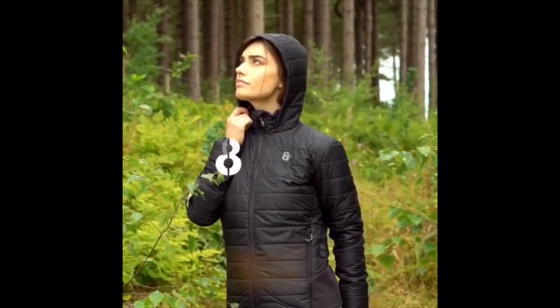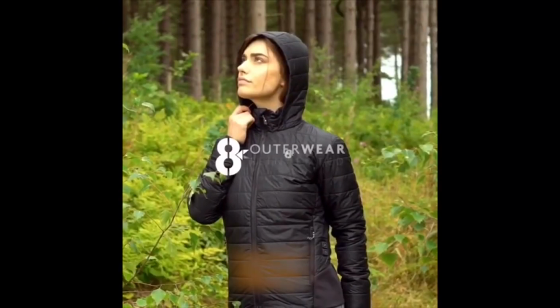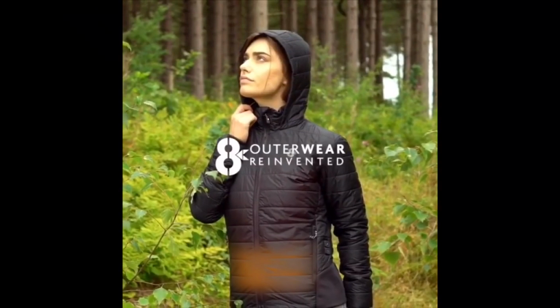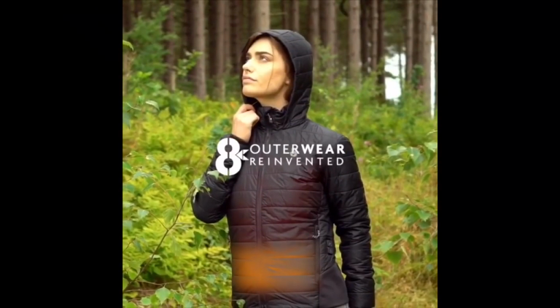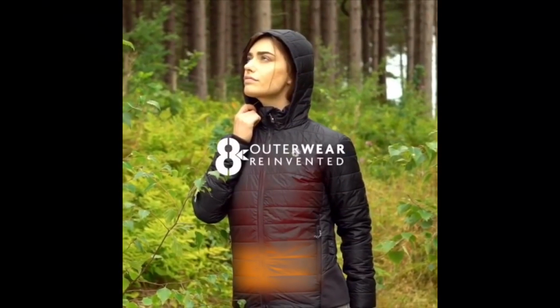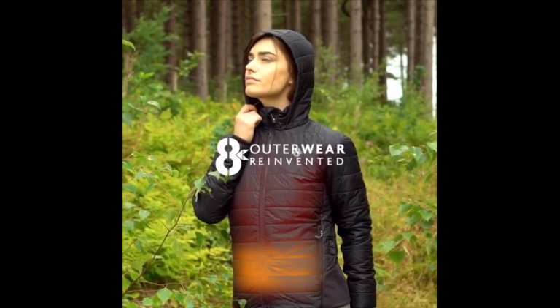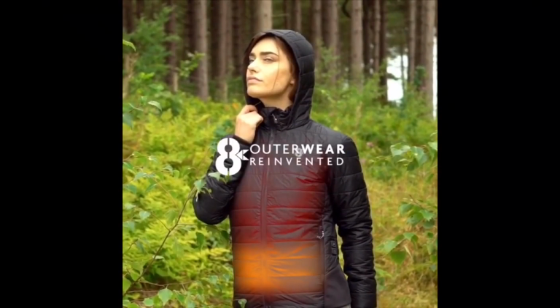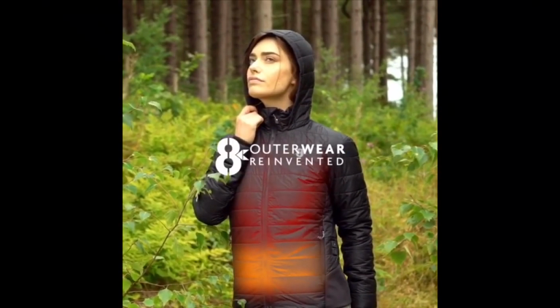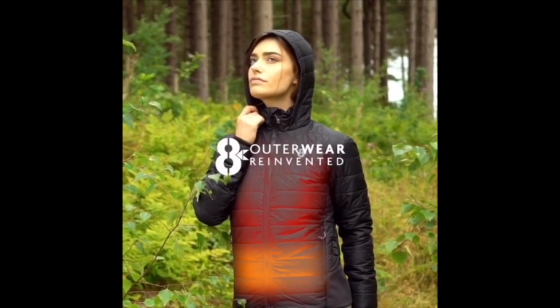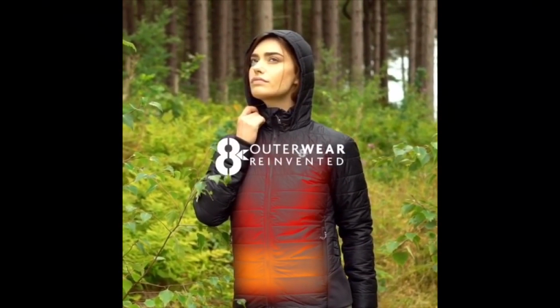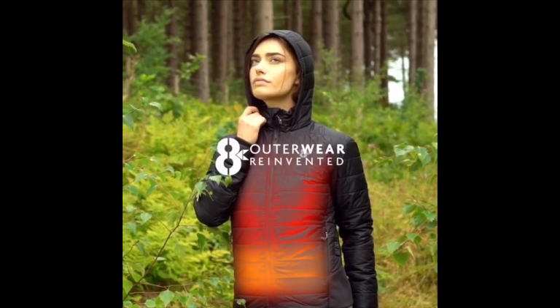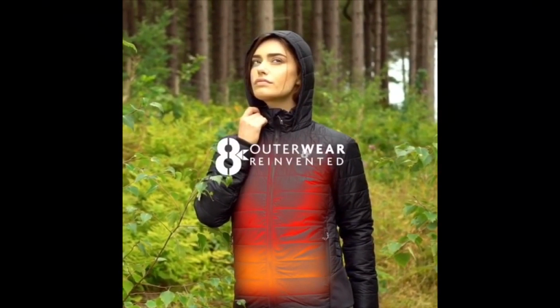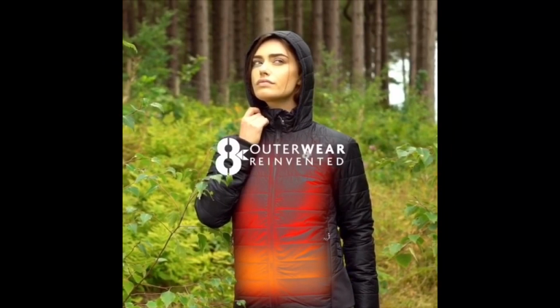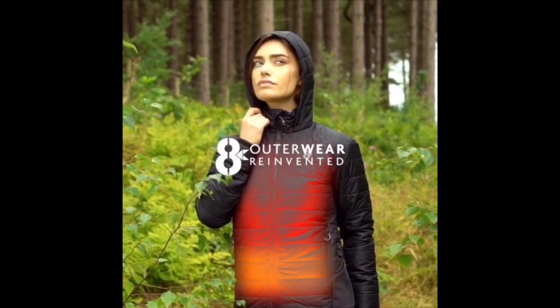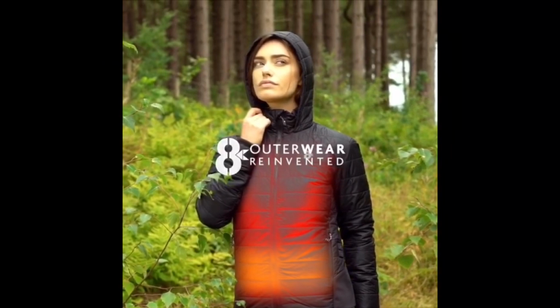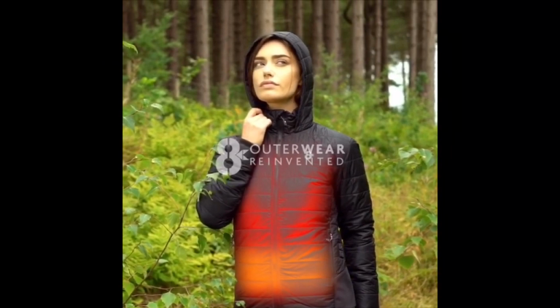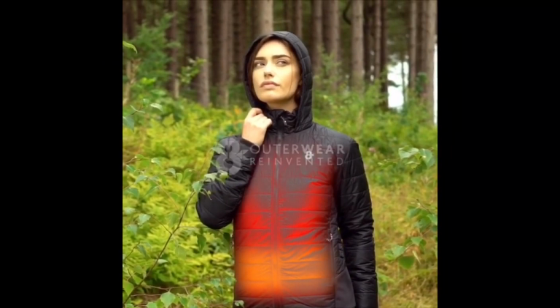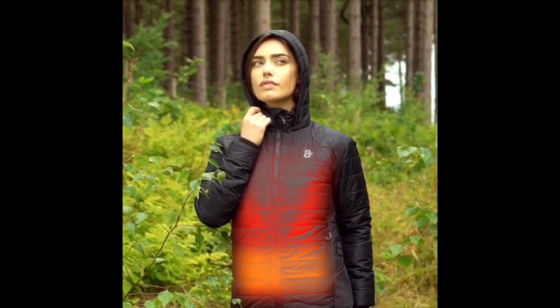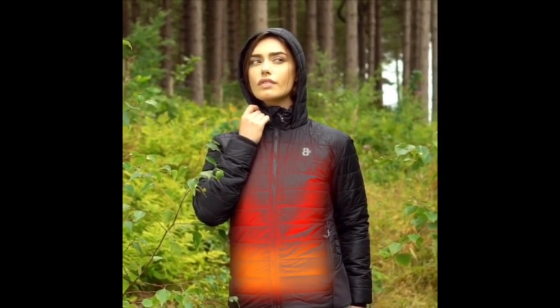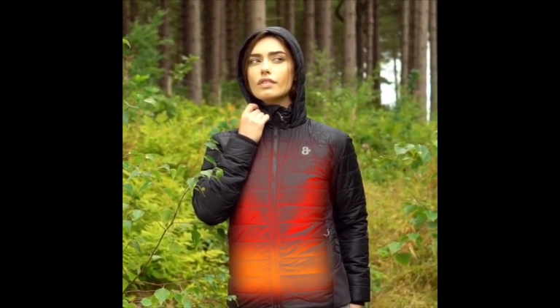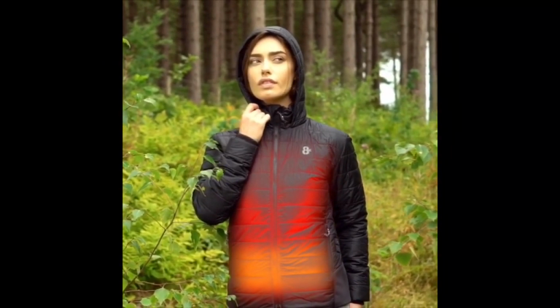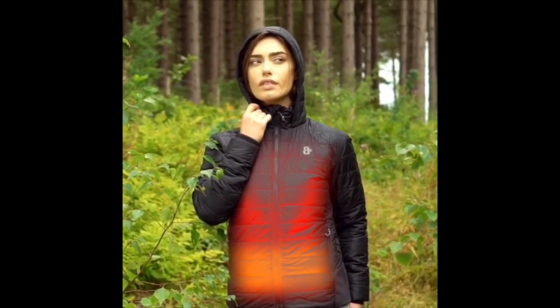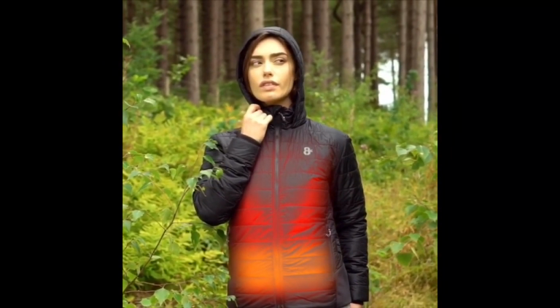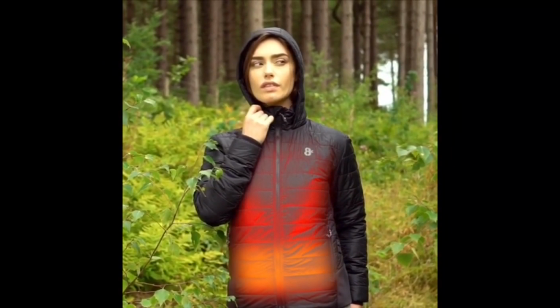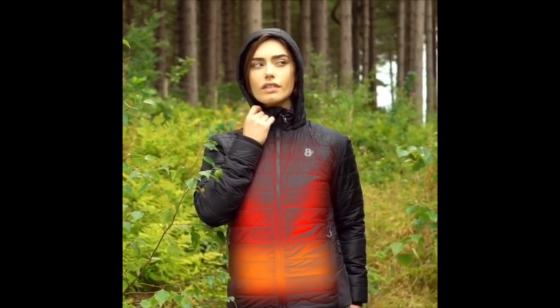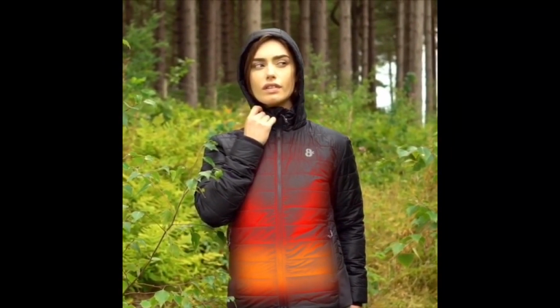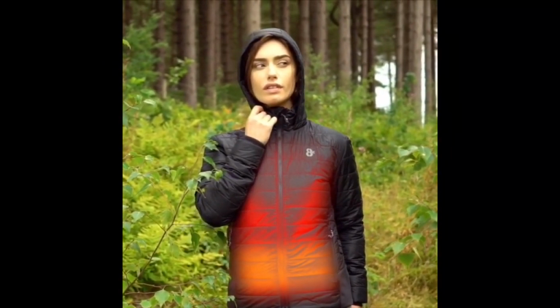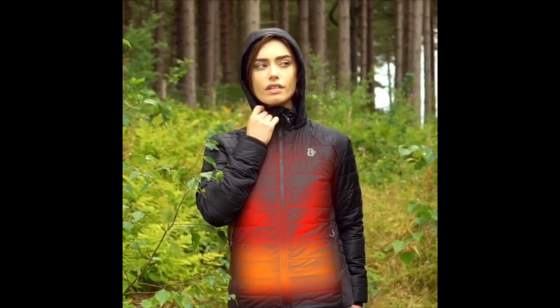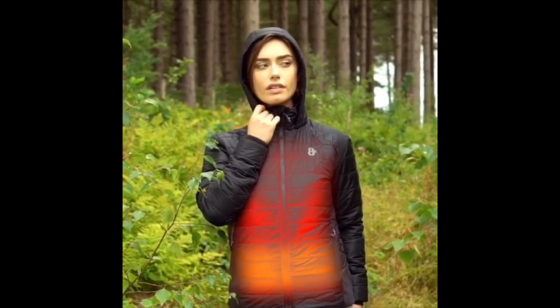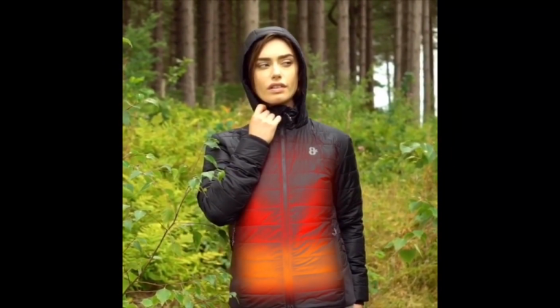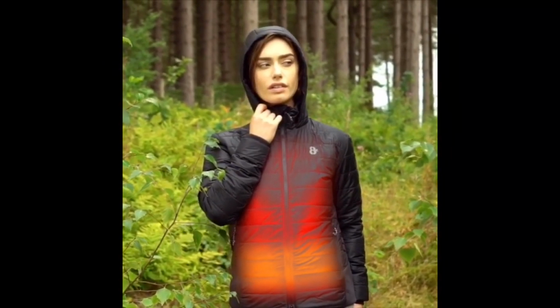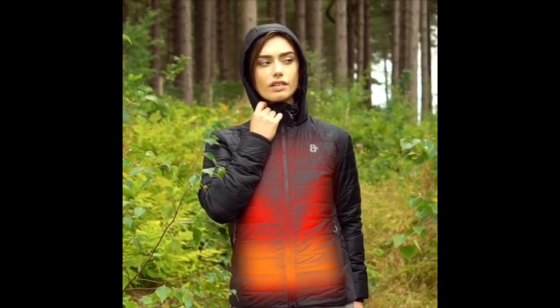This coat can heat up in winter and cool down whenever you want it to.